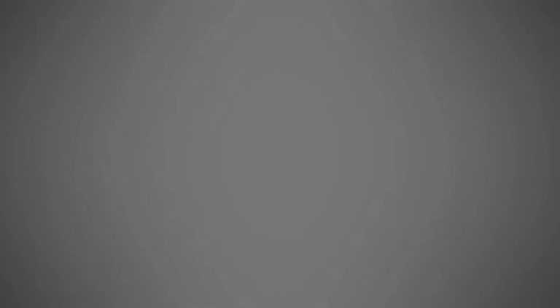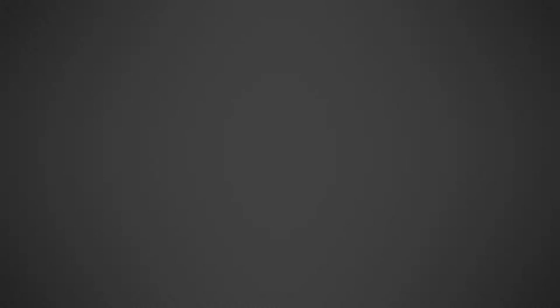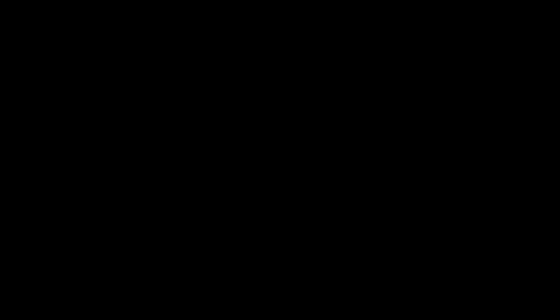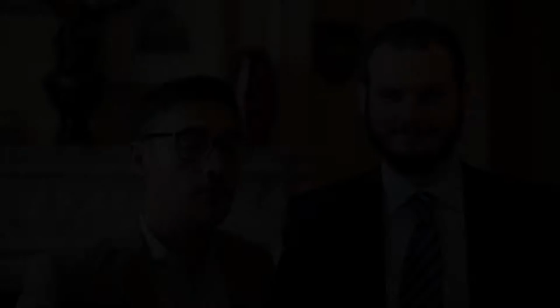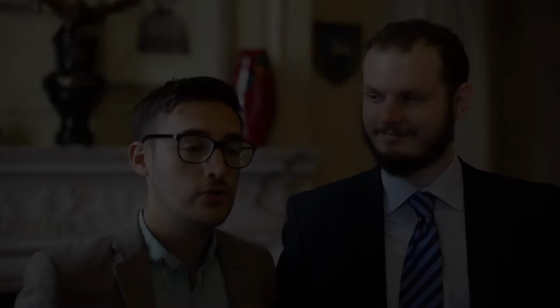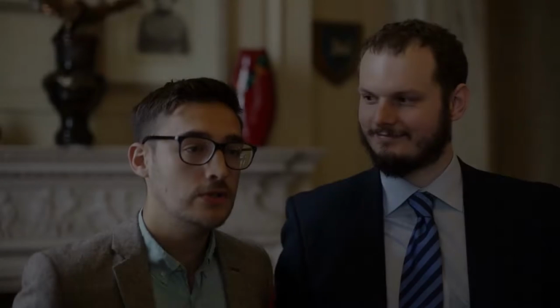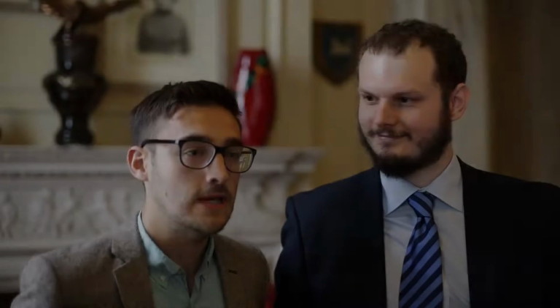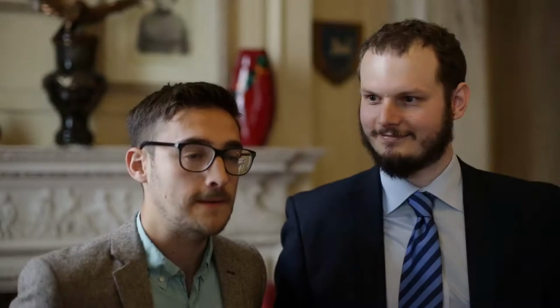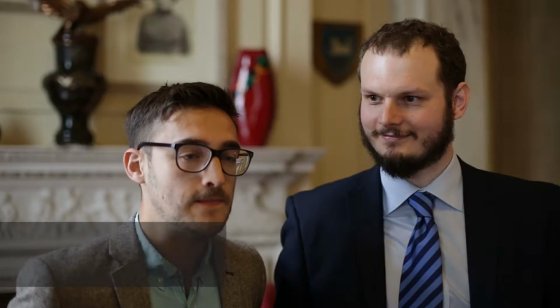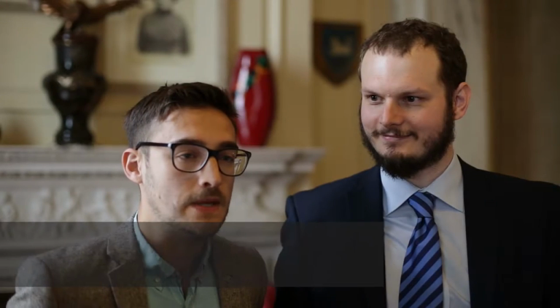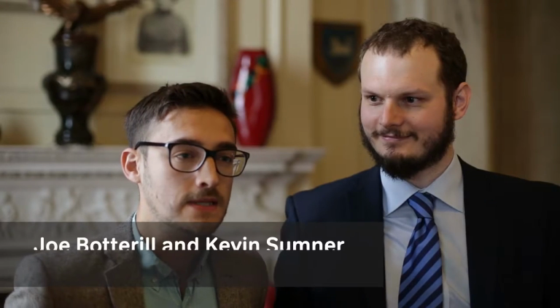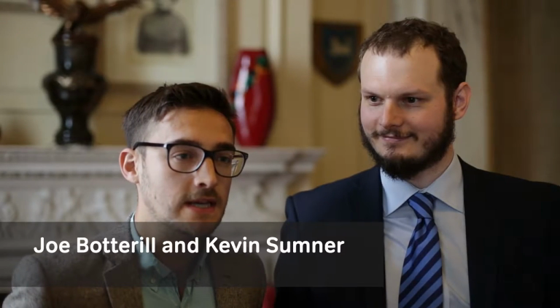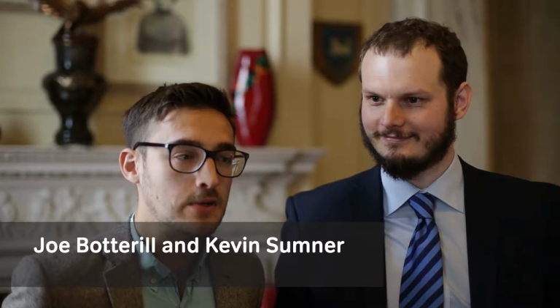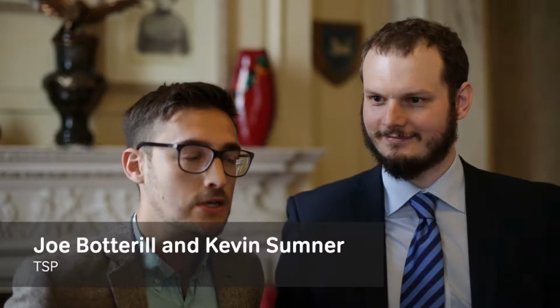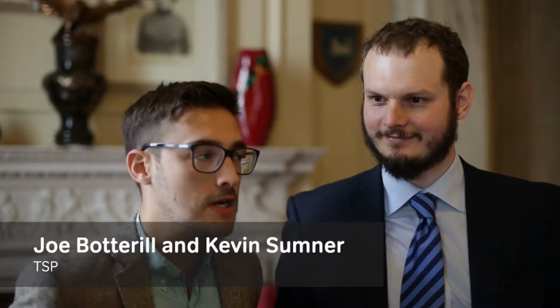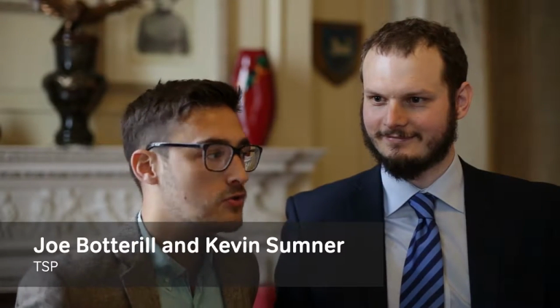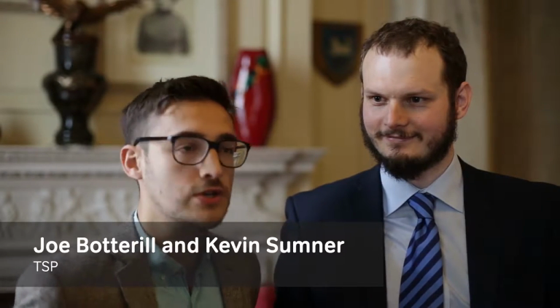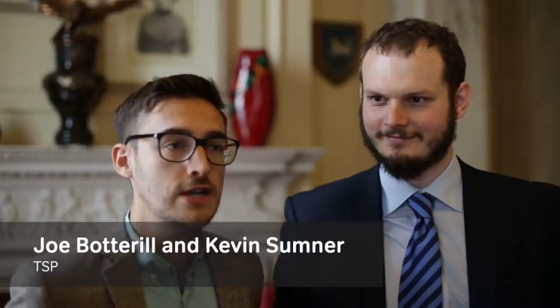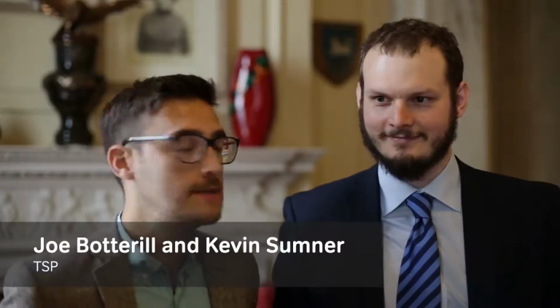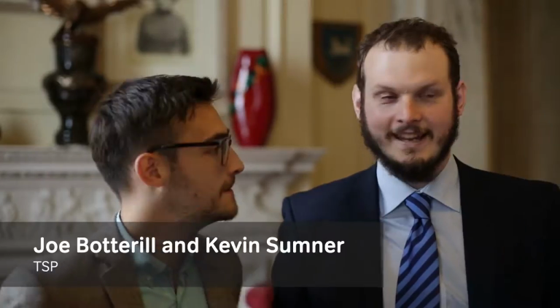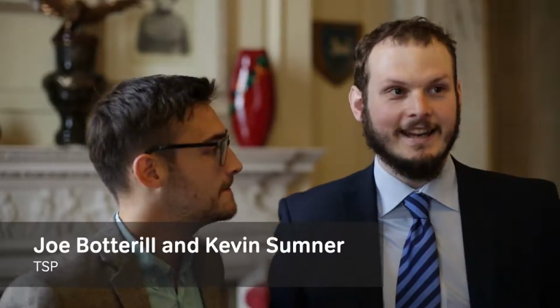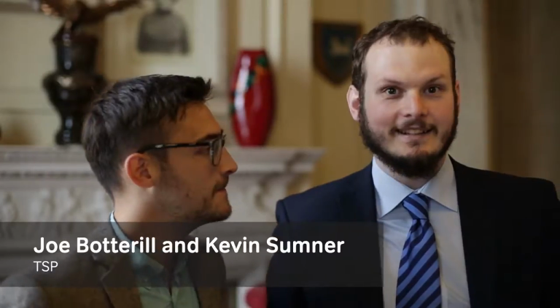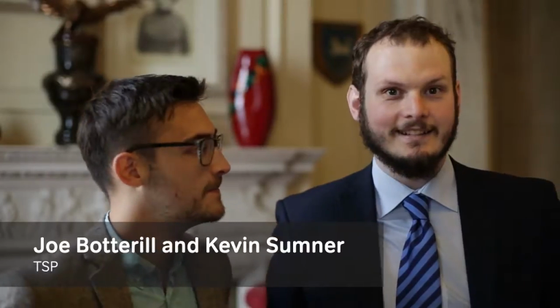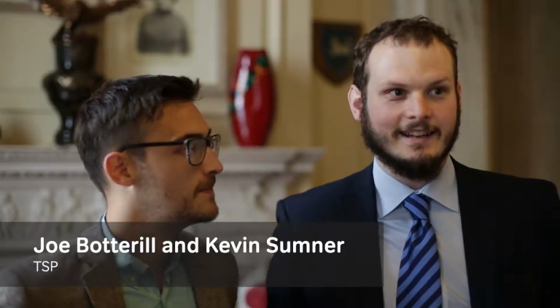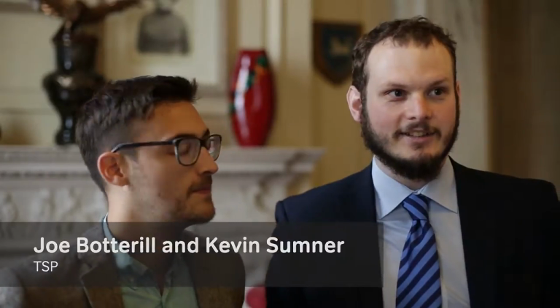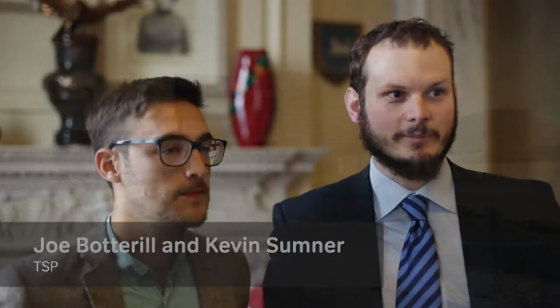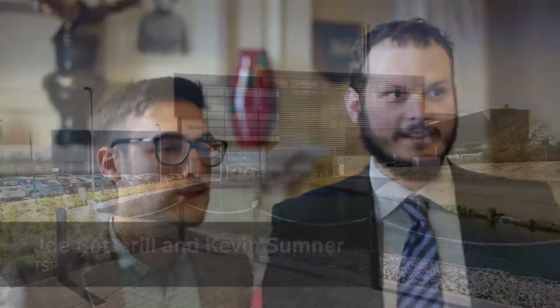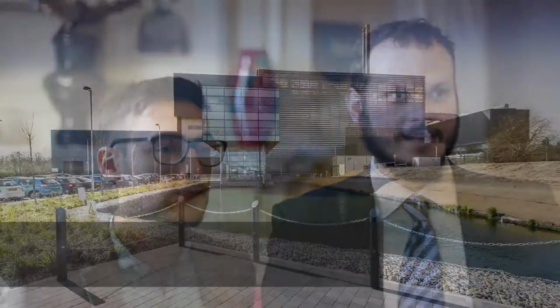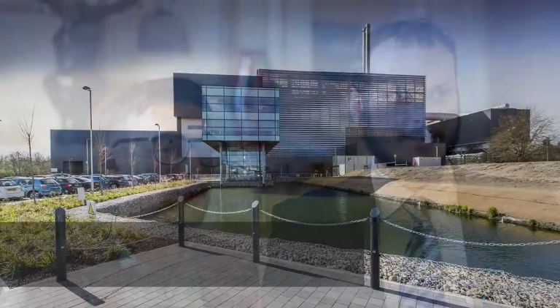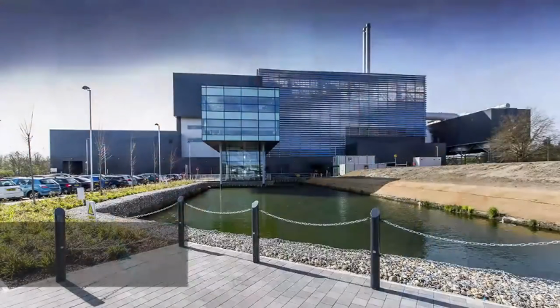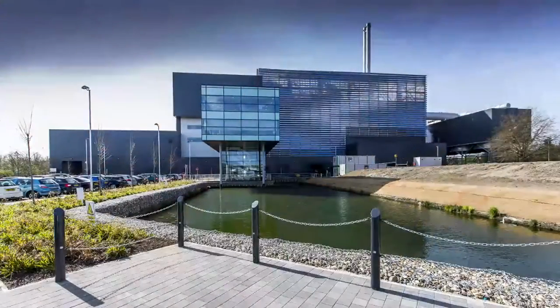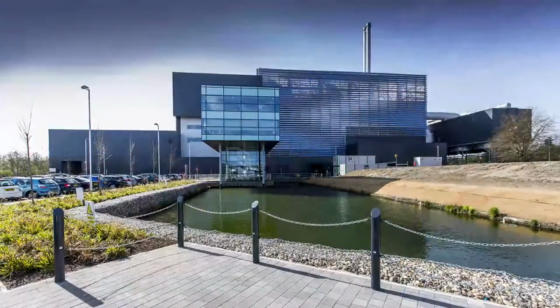I'm Joe Bottrell, TSP Structural Engineer. And Kevin Sumner, TSP Structural Engineer.